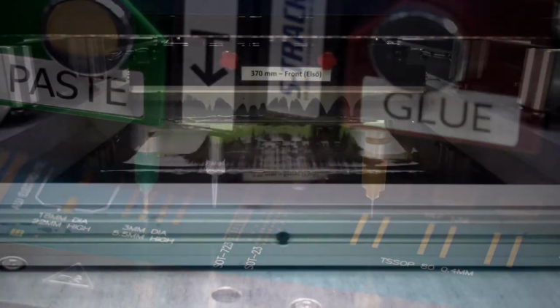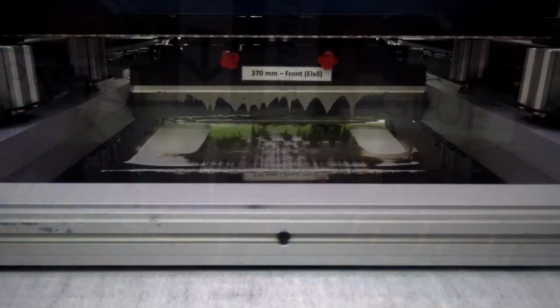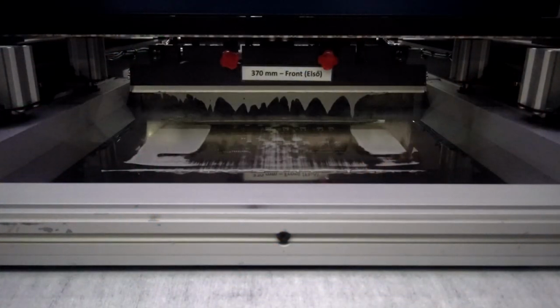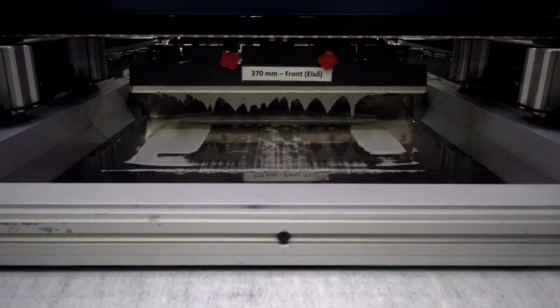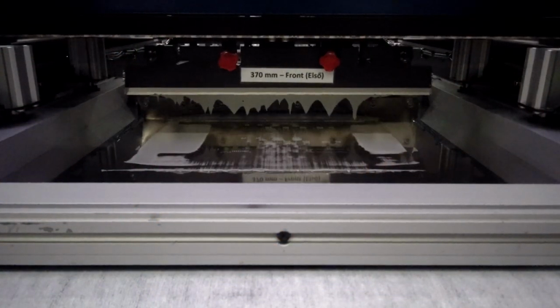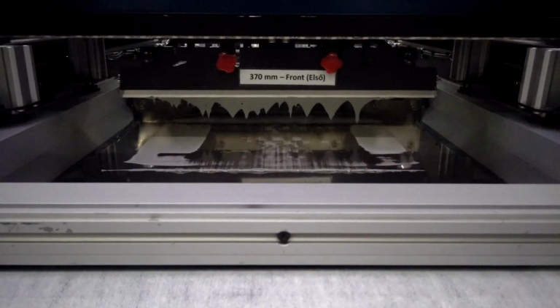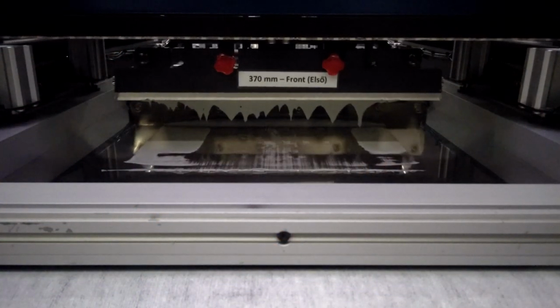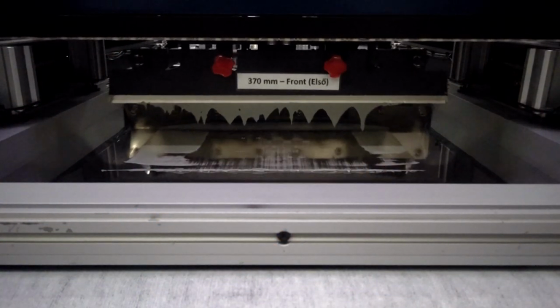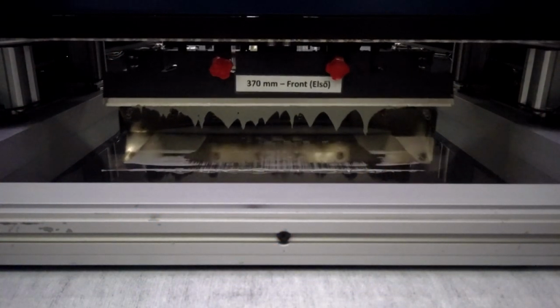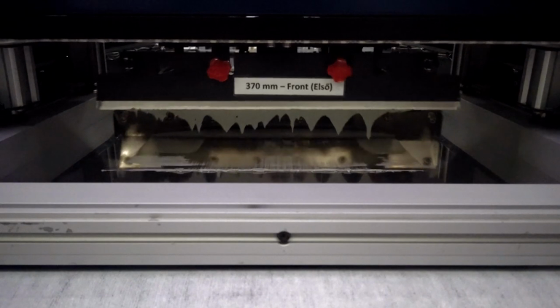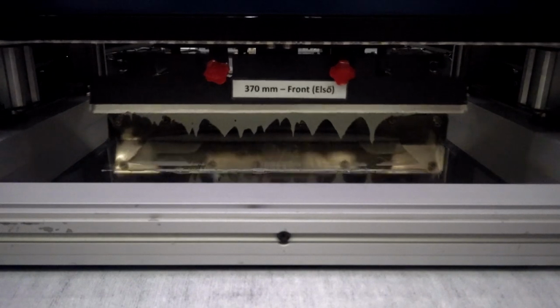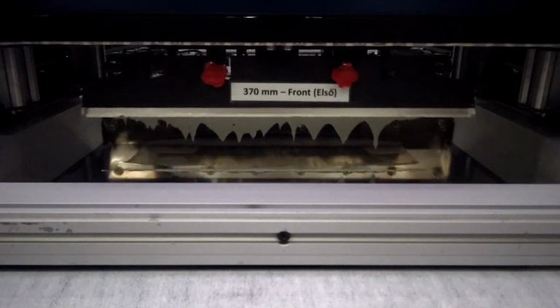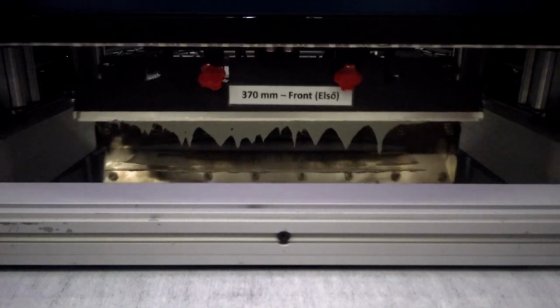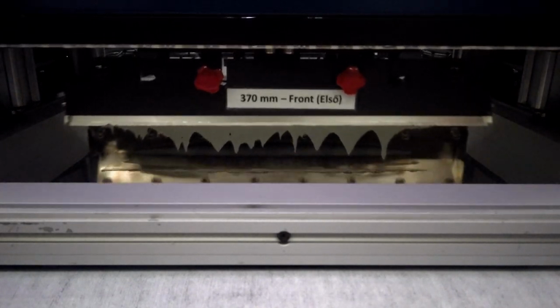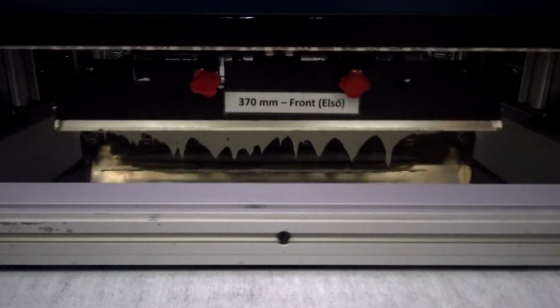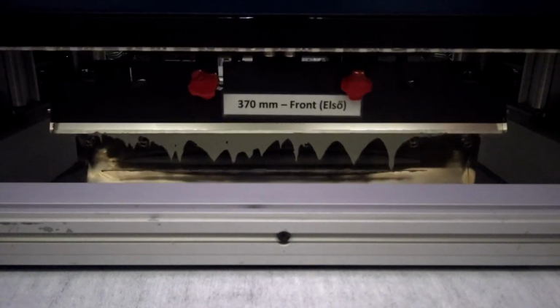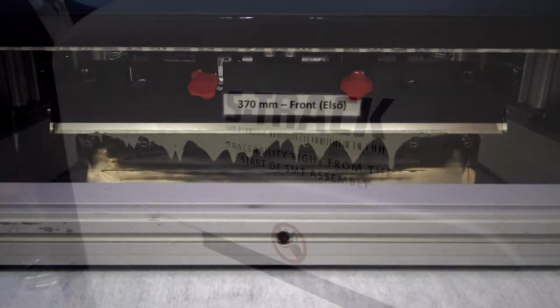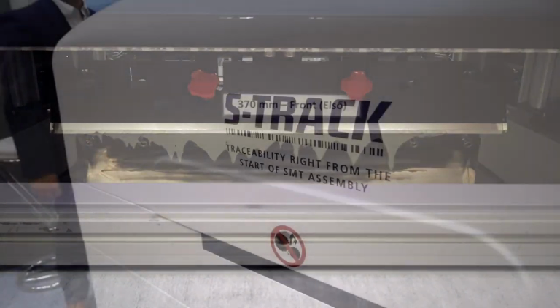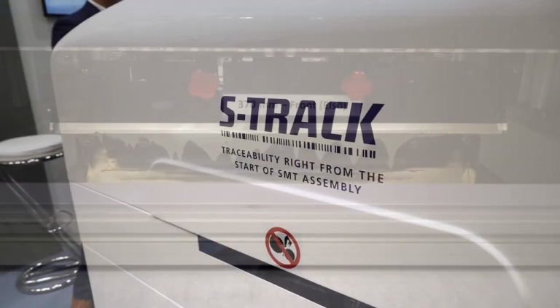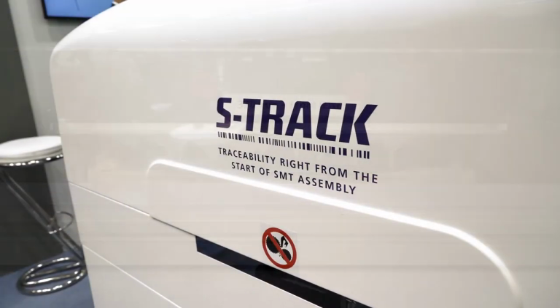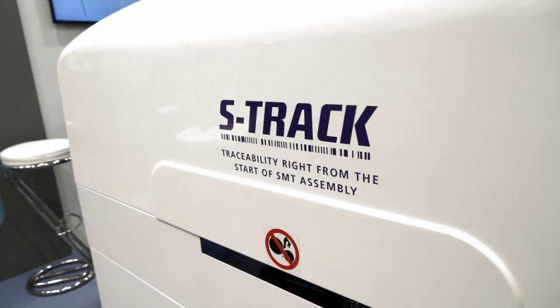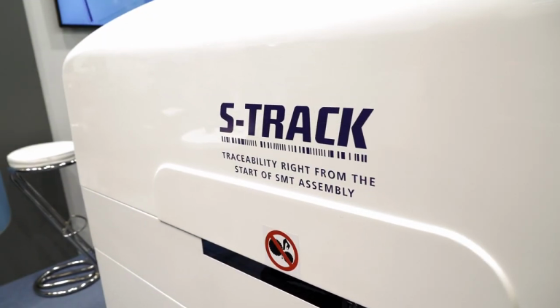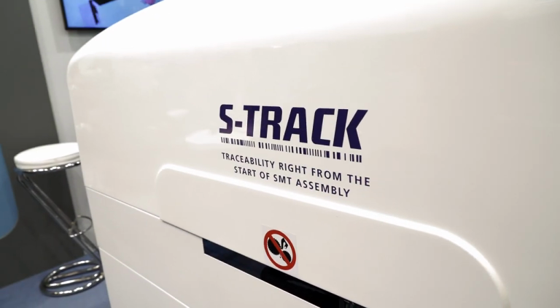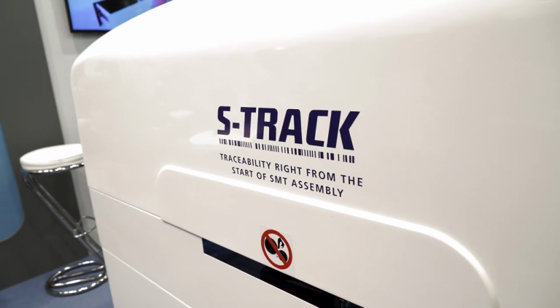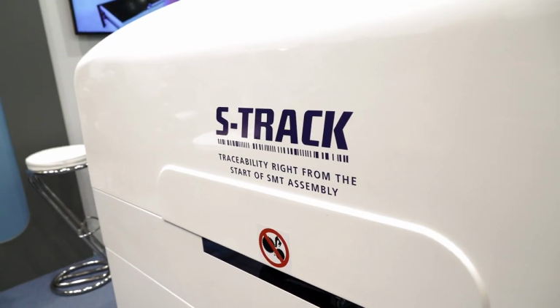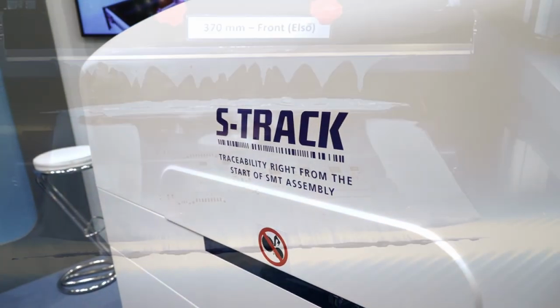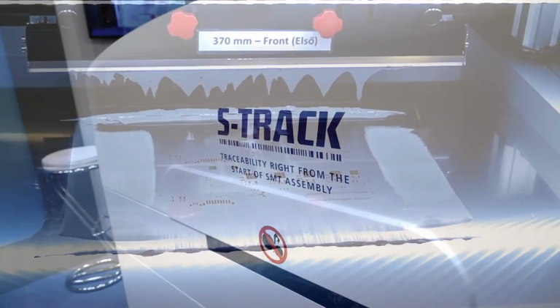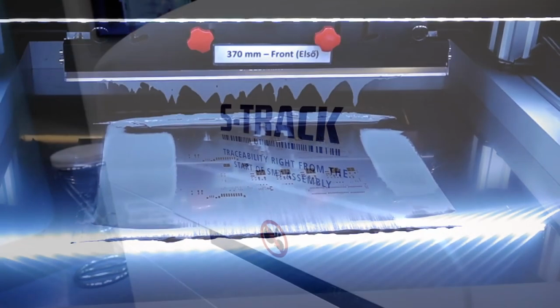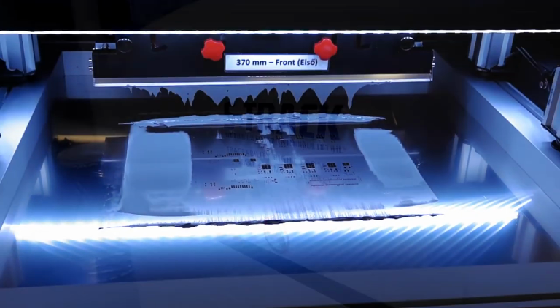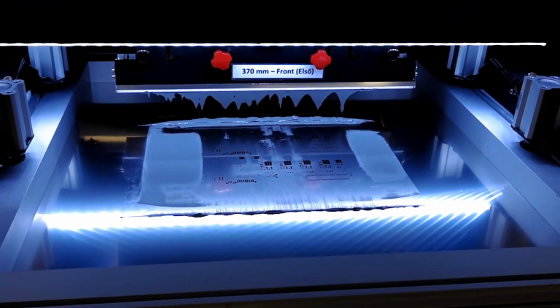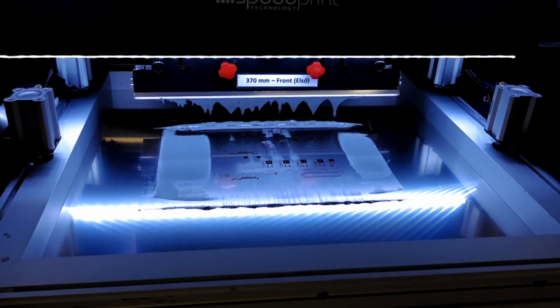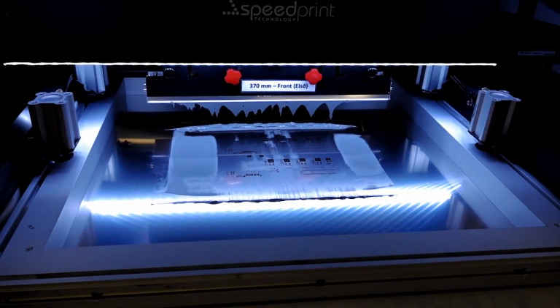So it's not just a screen printer, but we can do some other things in terms of supplementing the print process once we're done by adding additional solder paste or adhesive.